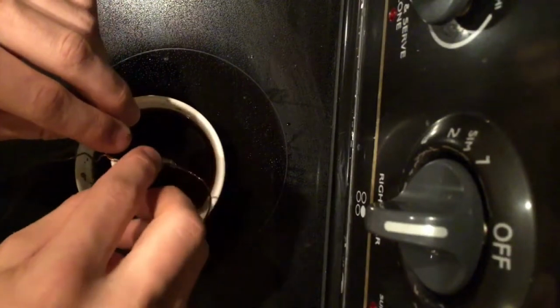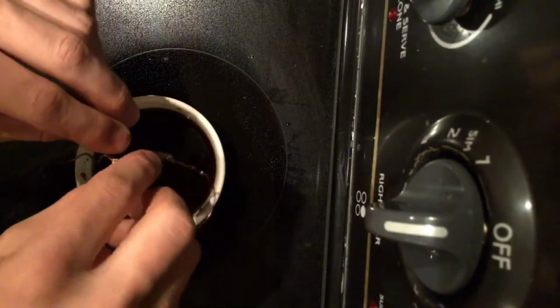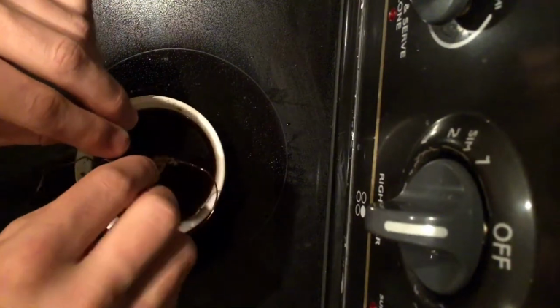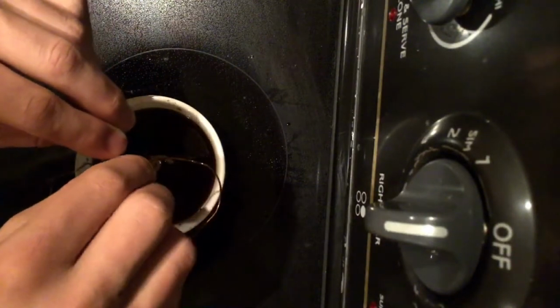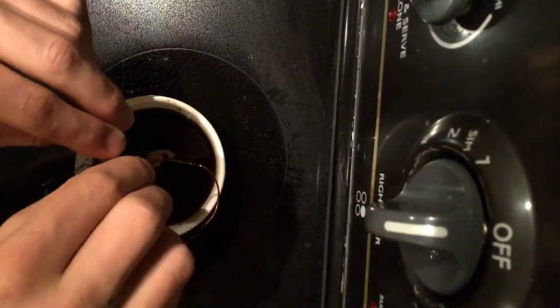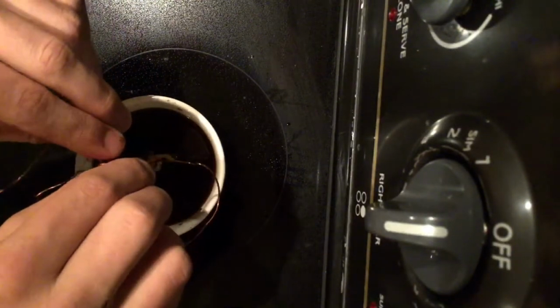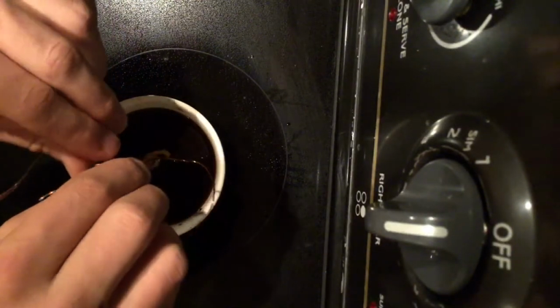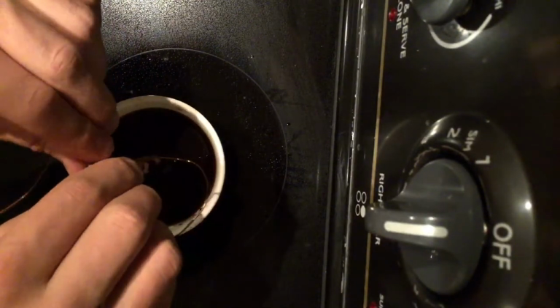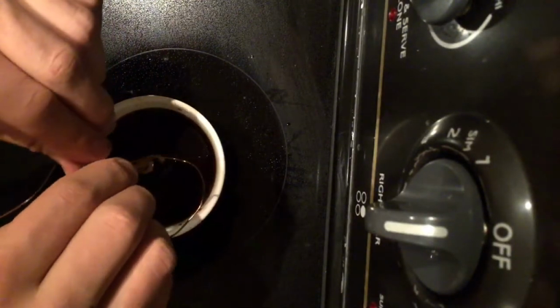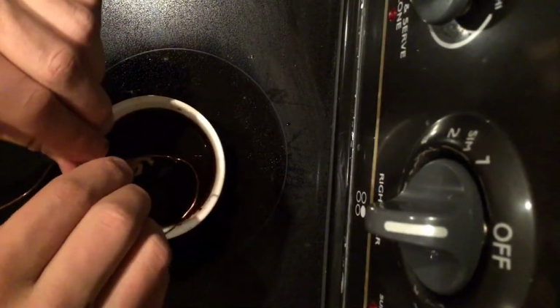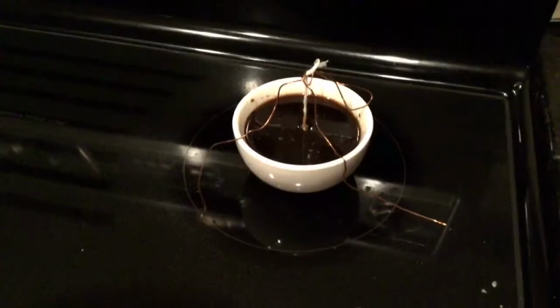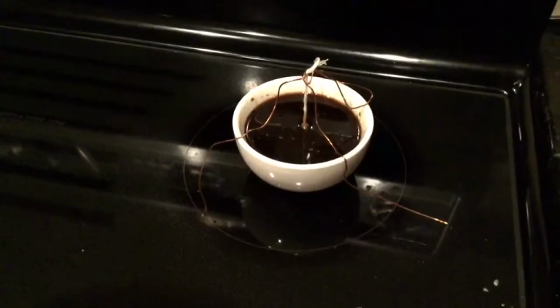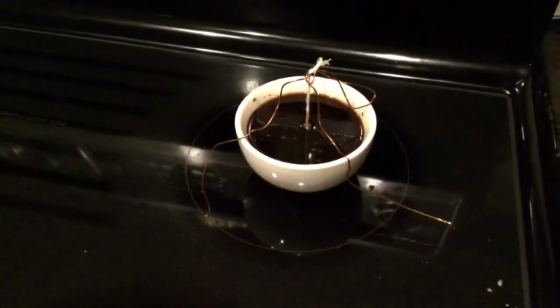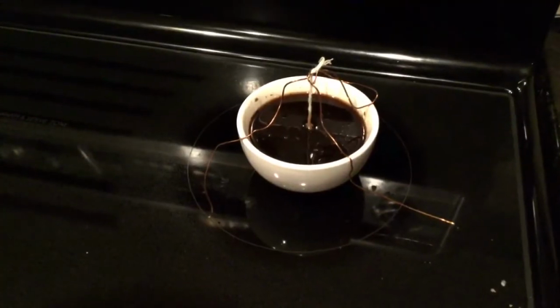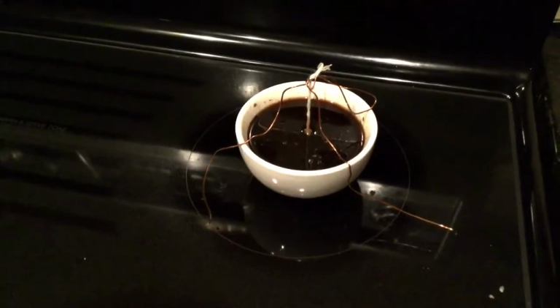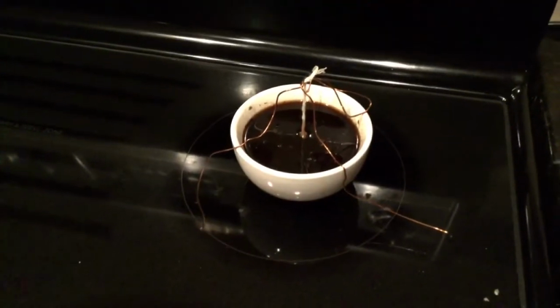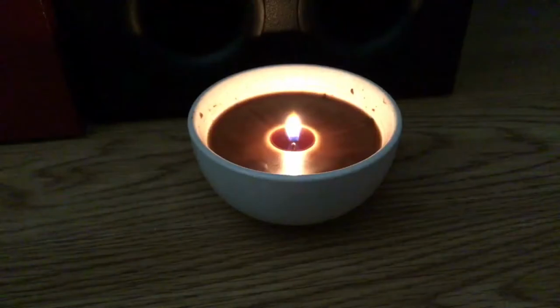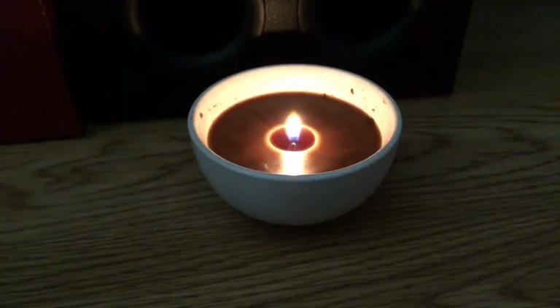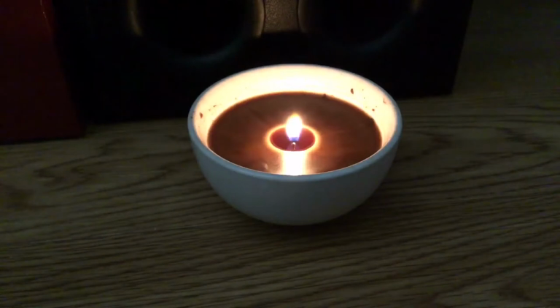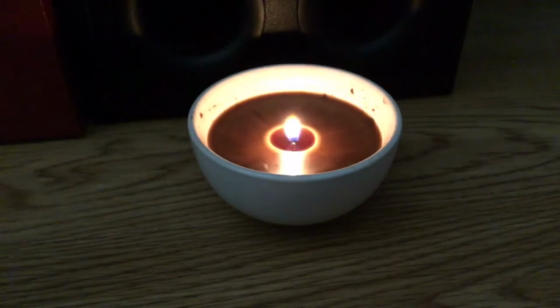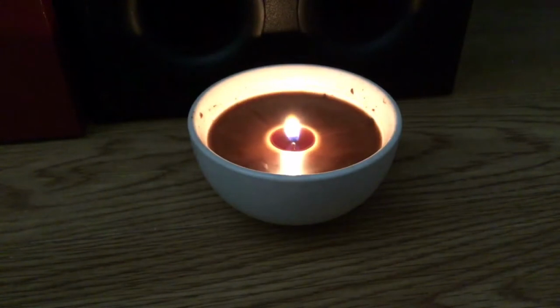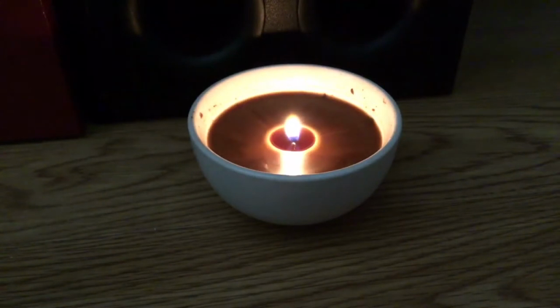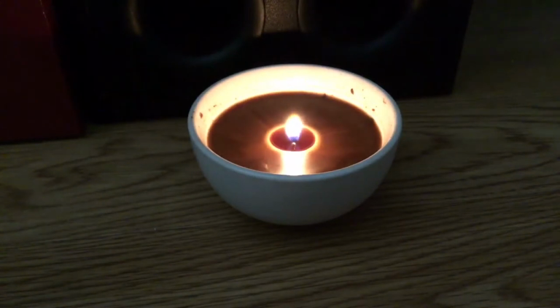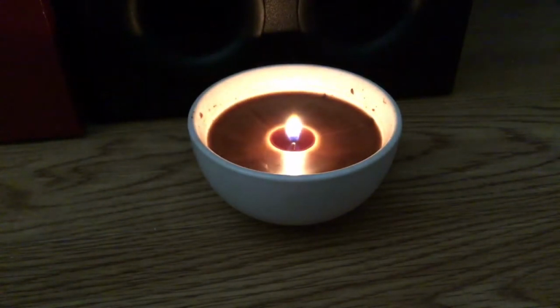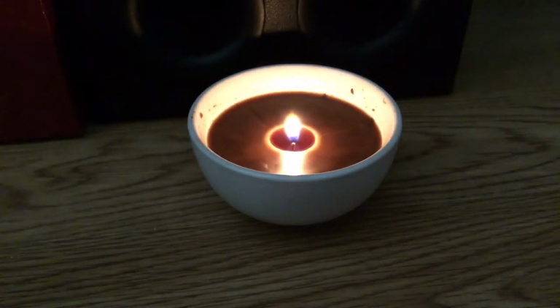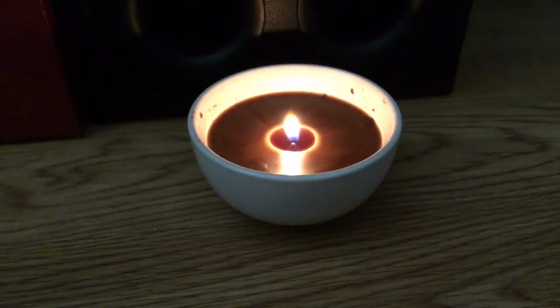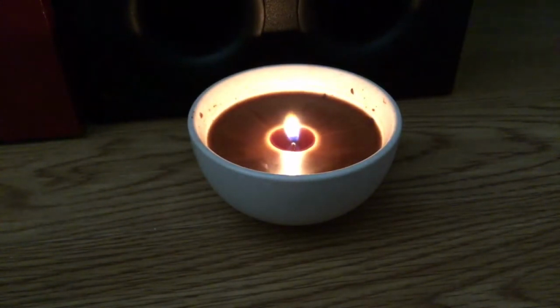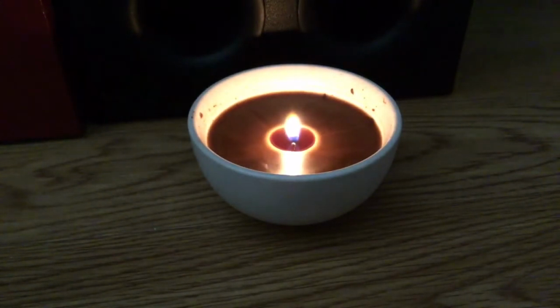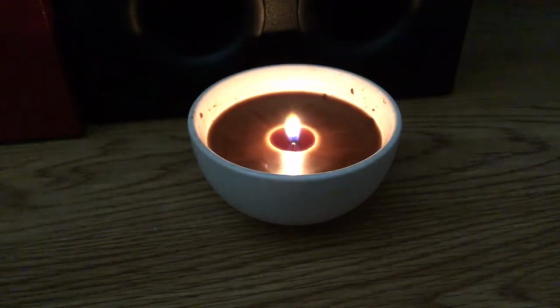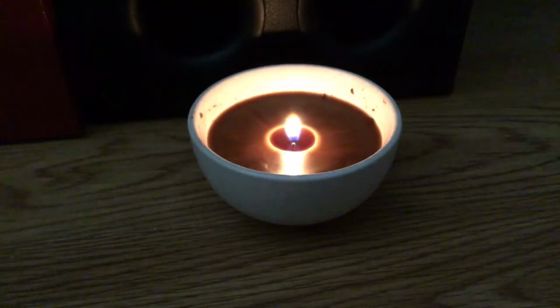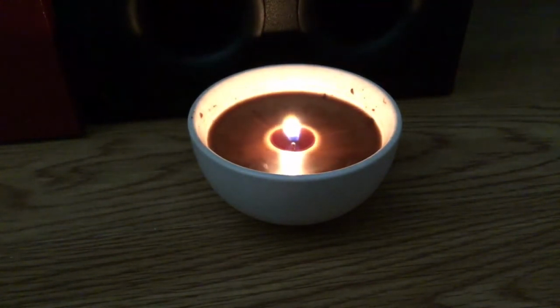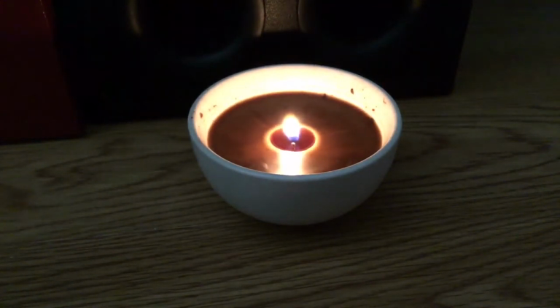This is the final product after I let the candle sit overnight and cut the wick to the correct length.